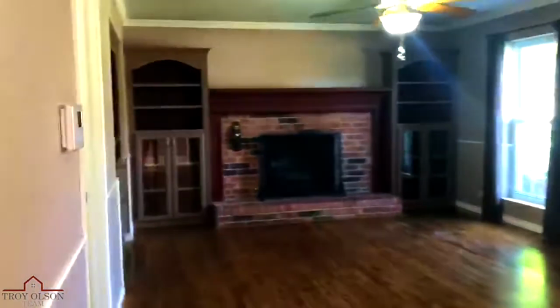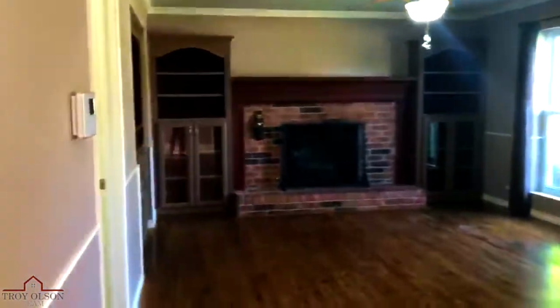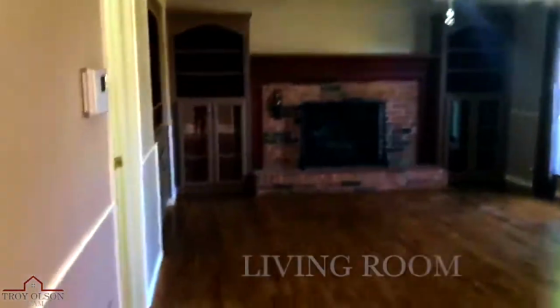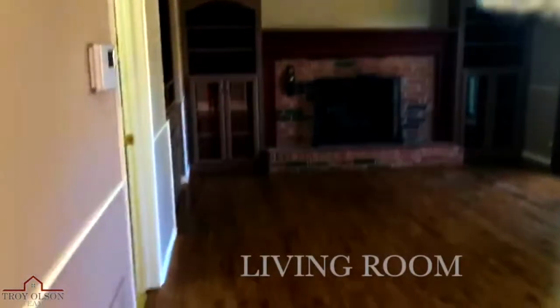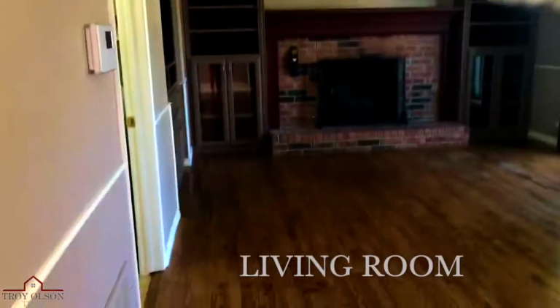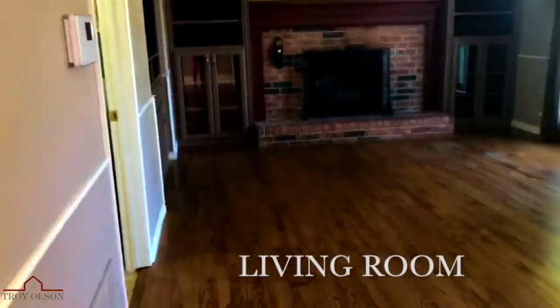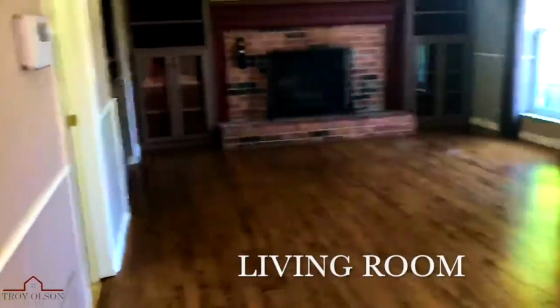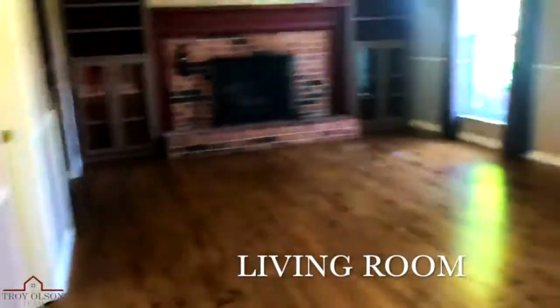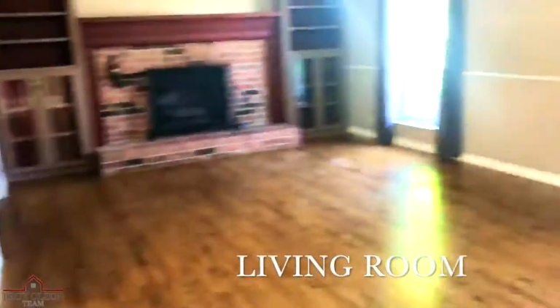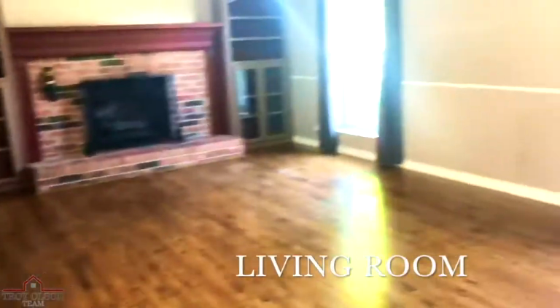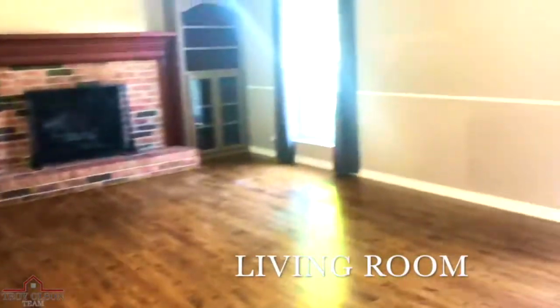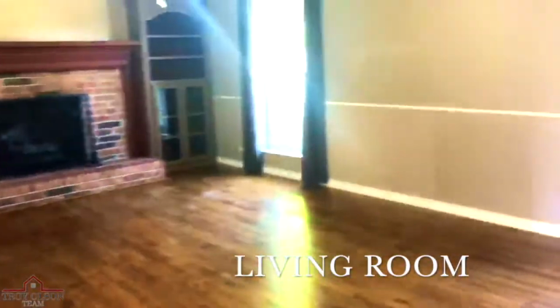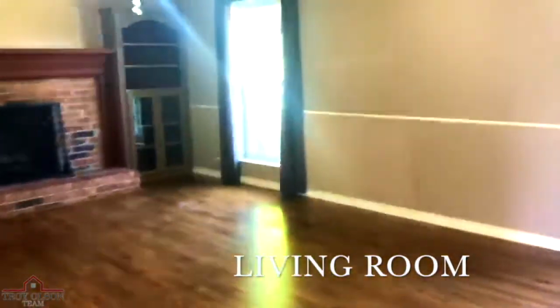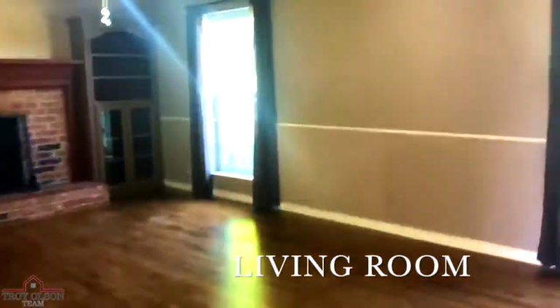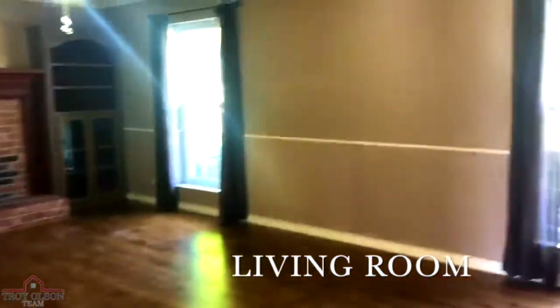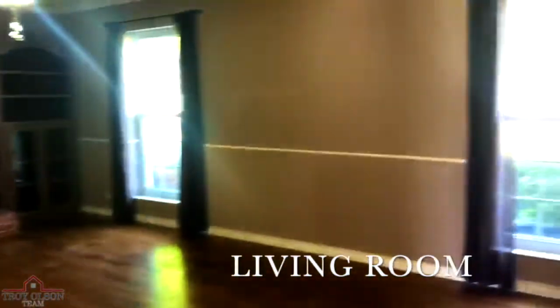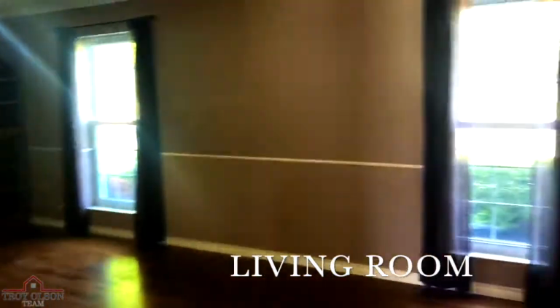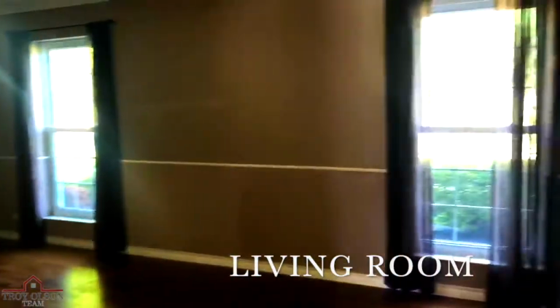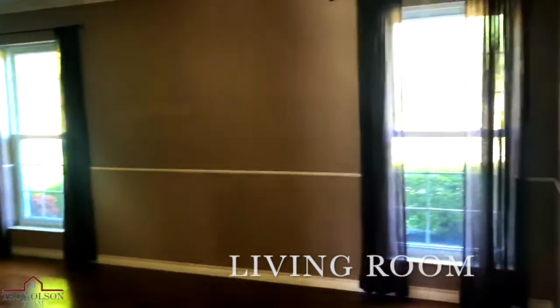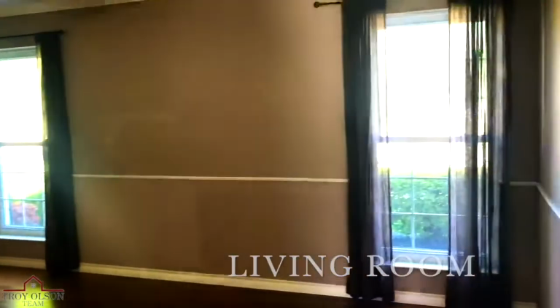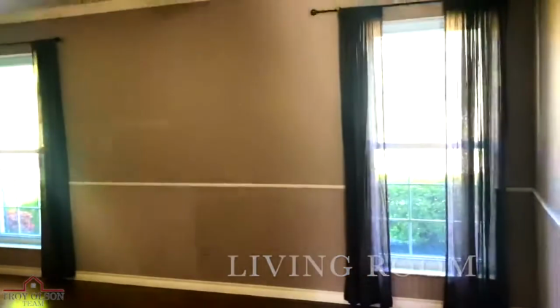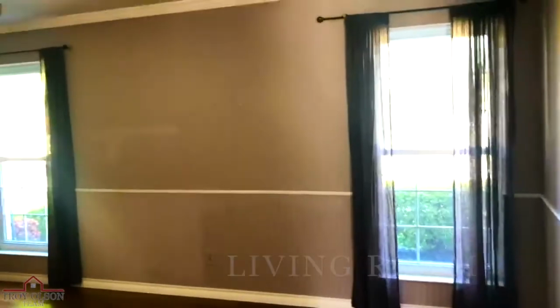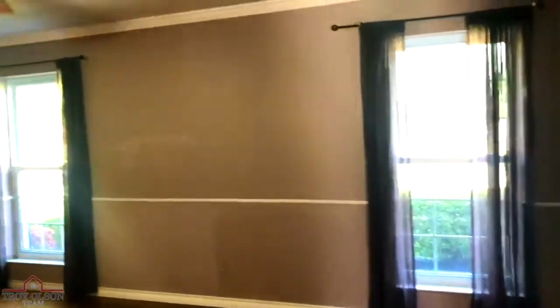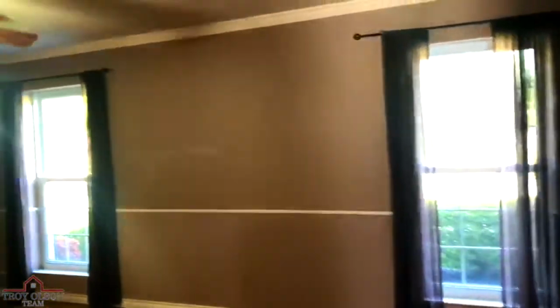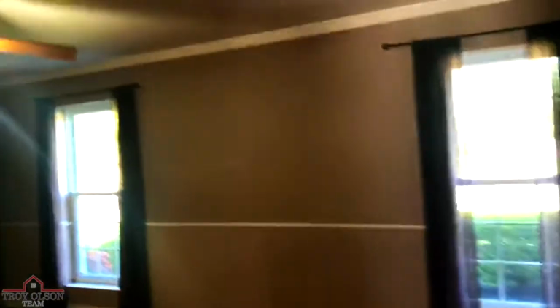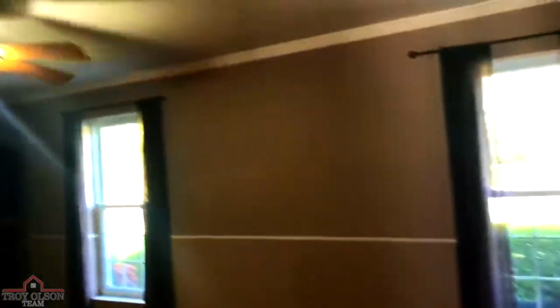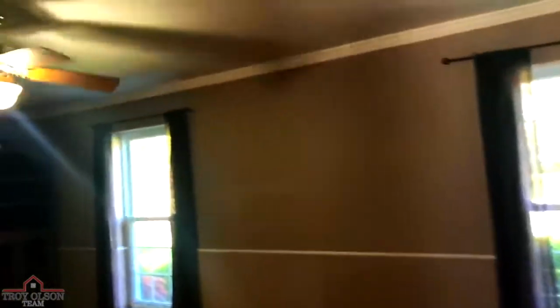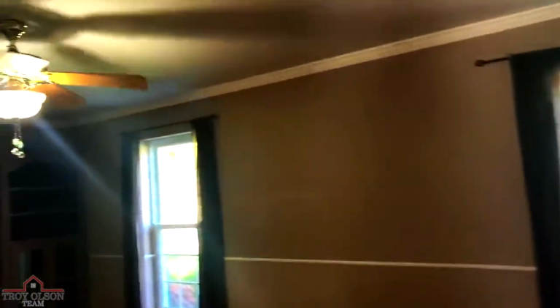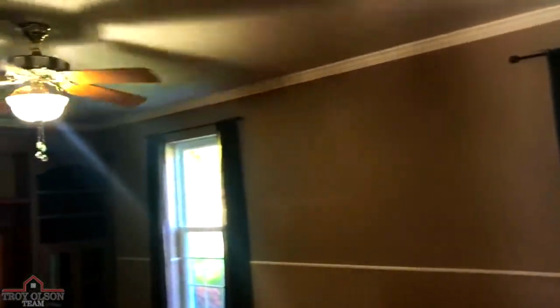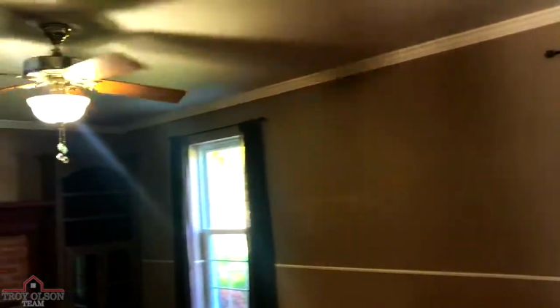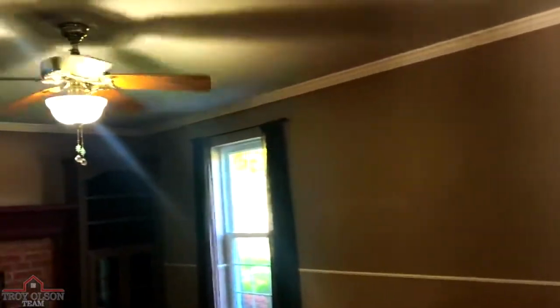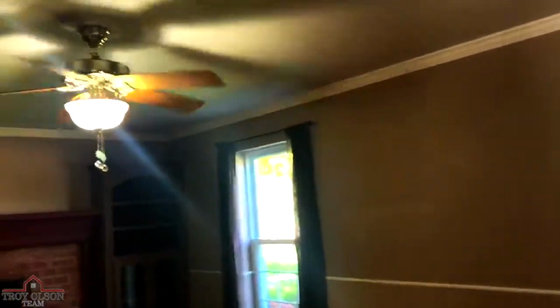Here we have an oversized living room with real wood floors and a fireplace.